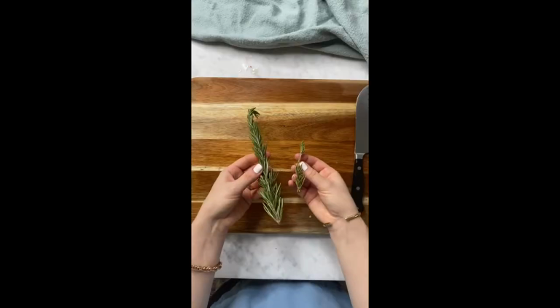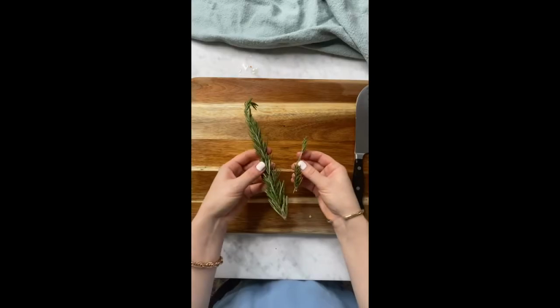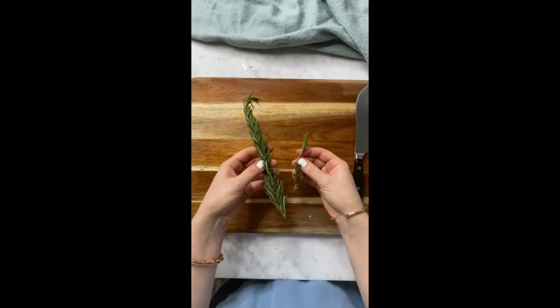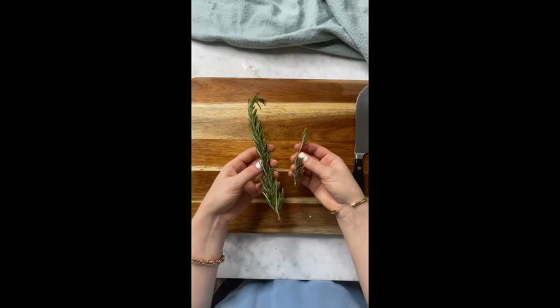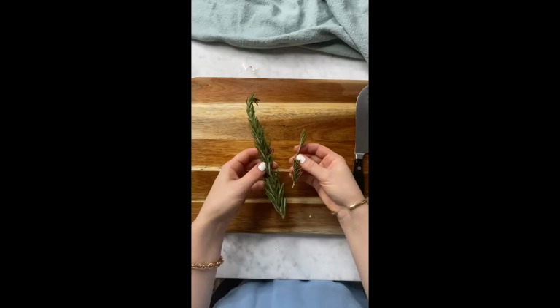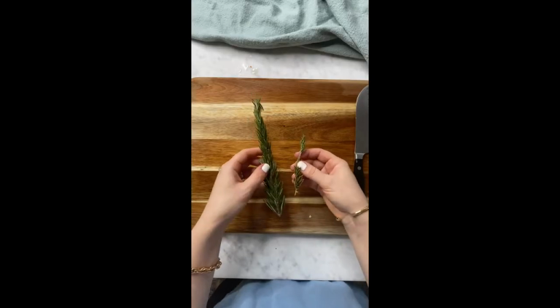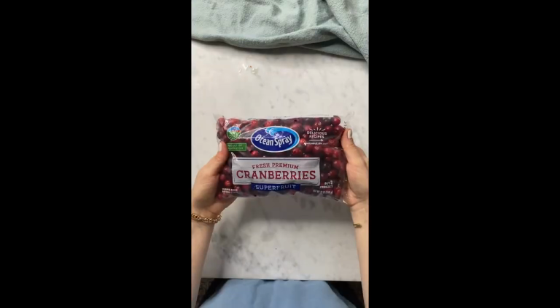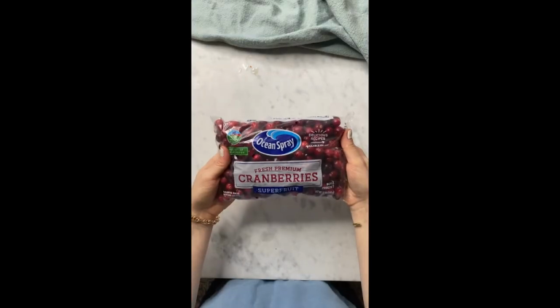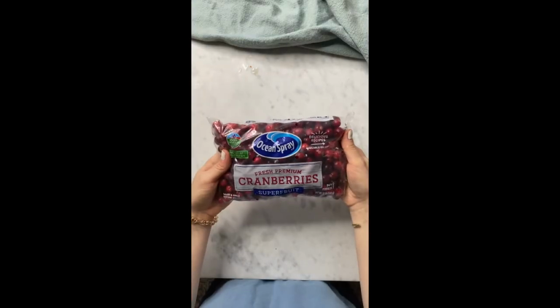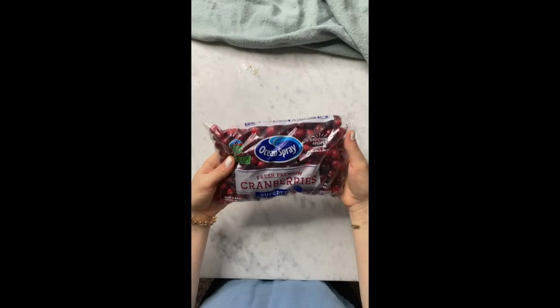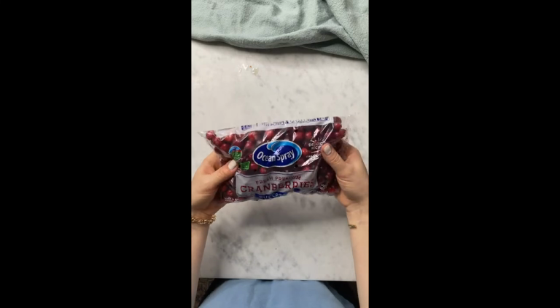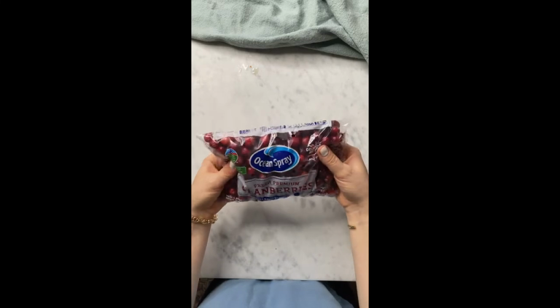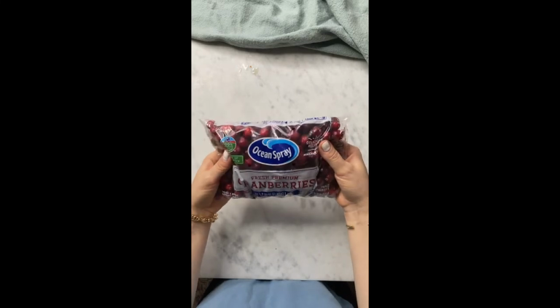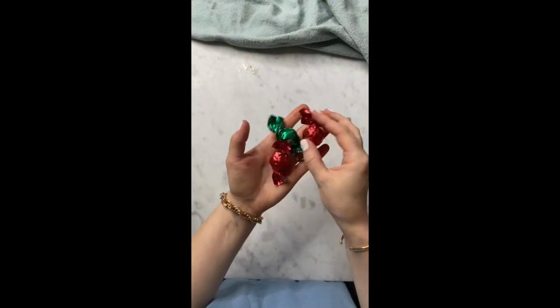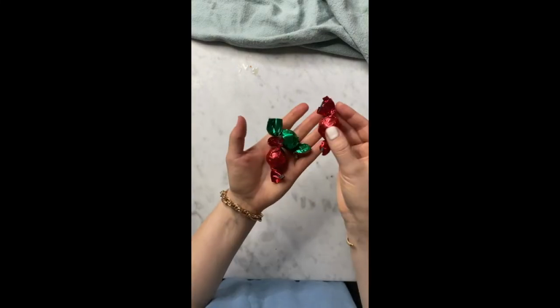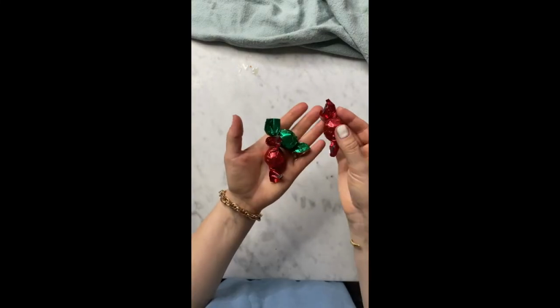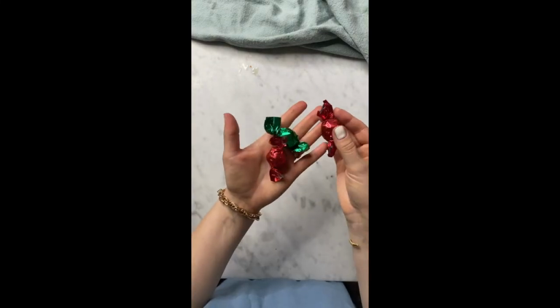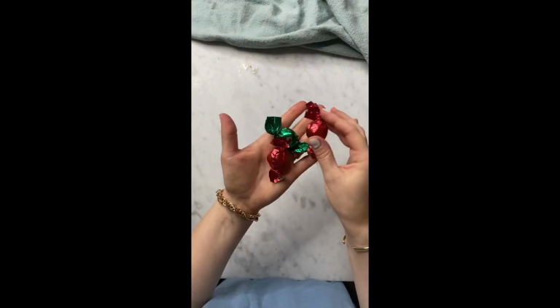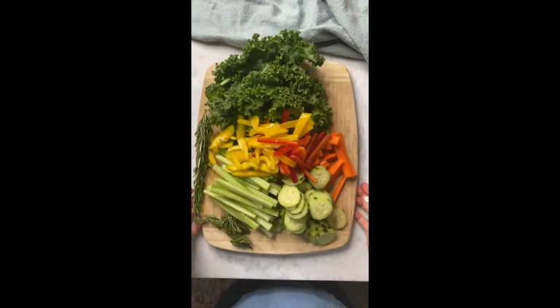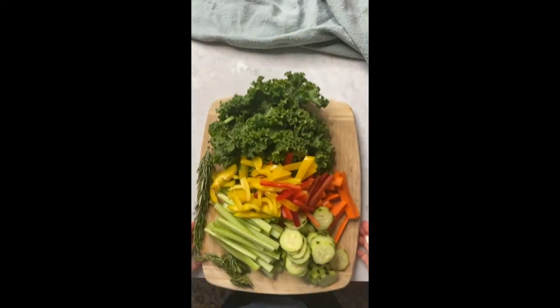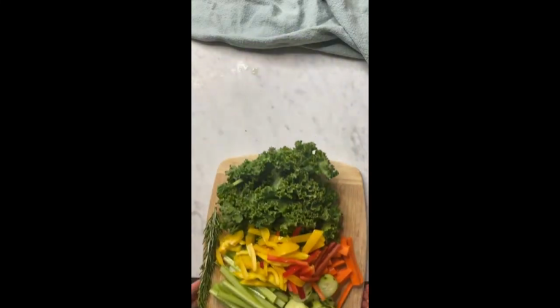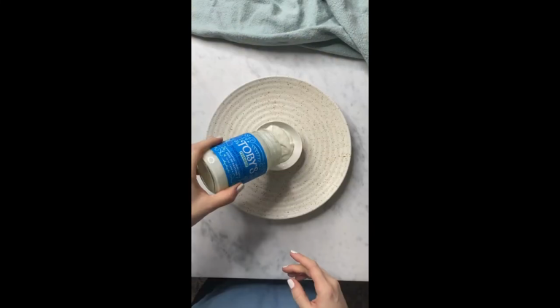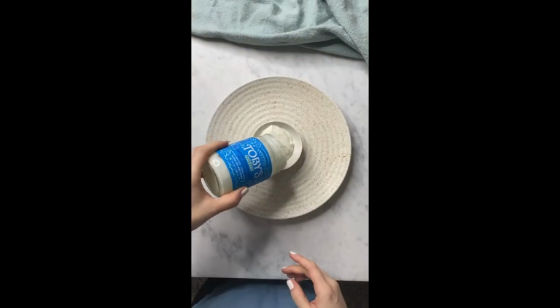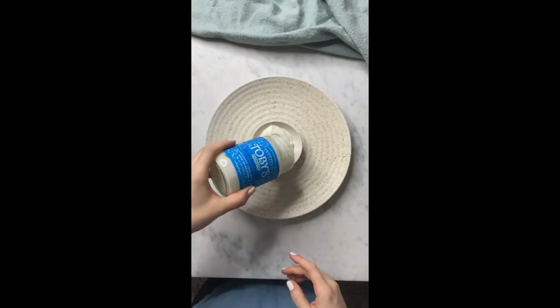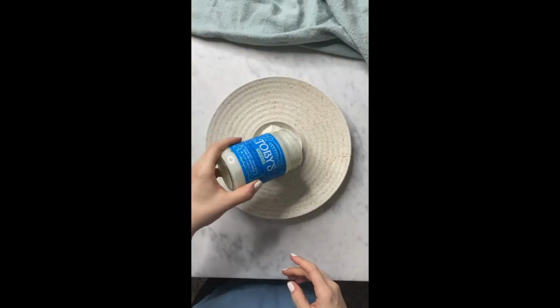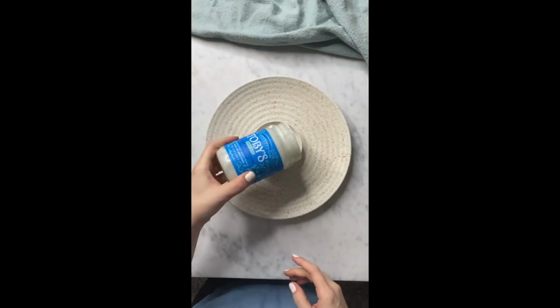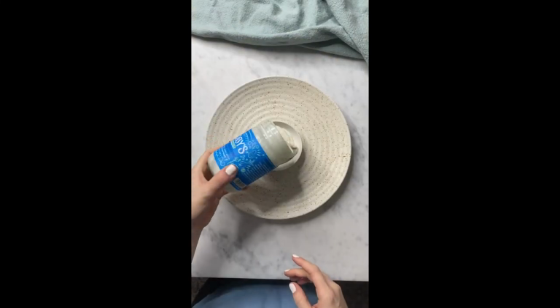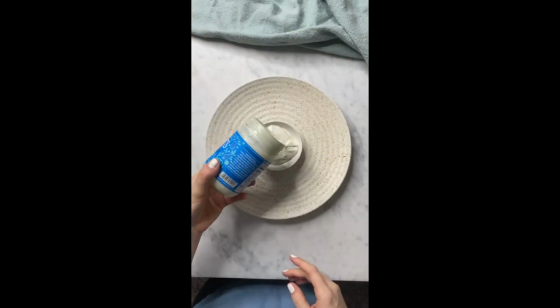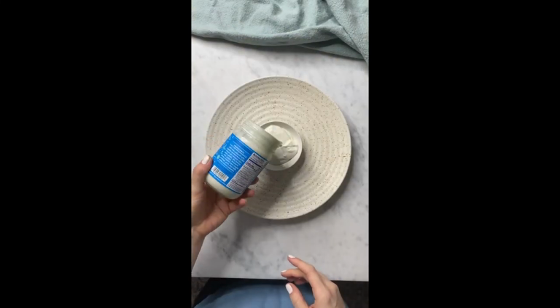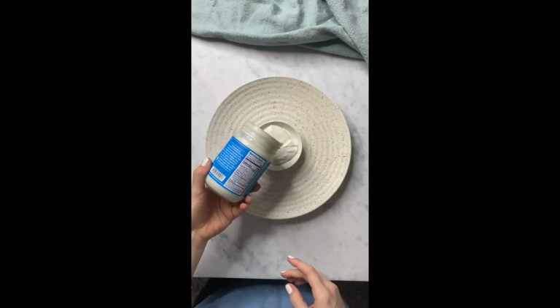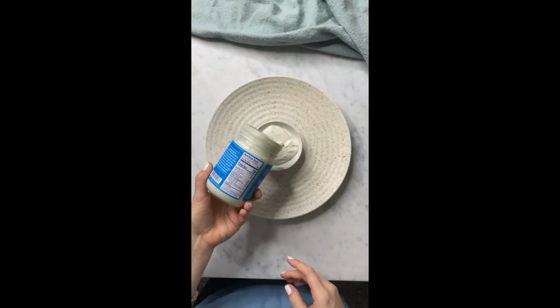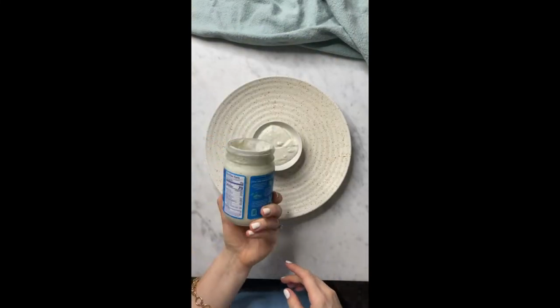Add some rosemary, some cranberries or candies to decorate it, and ranch or blue cheese dip in the middle.